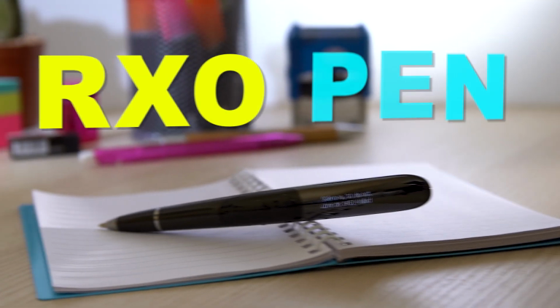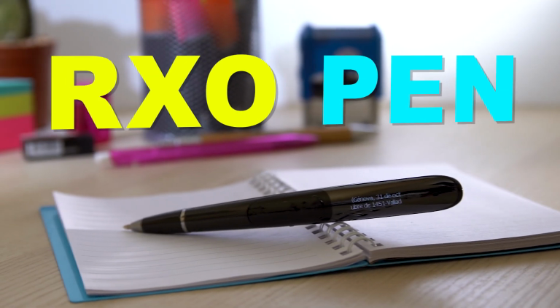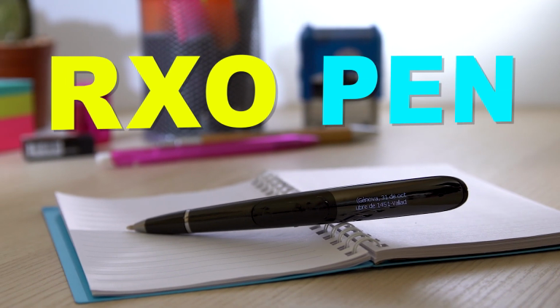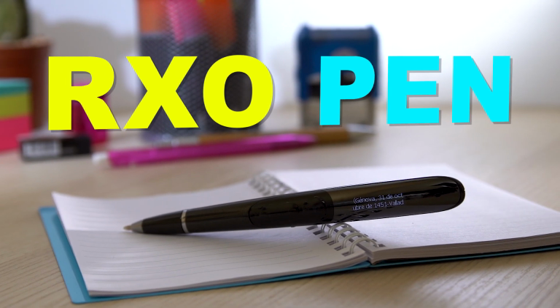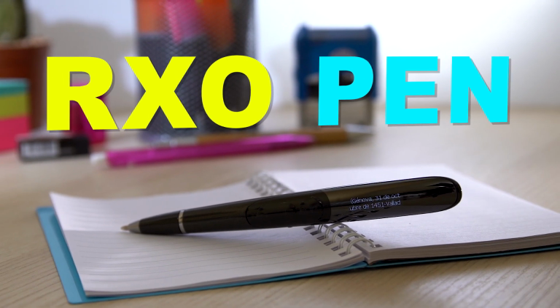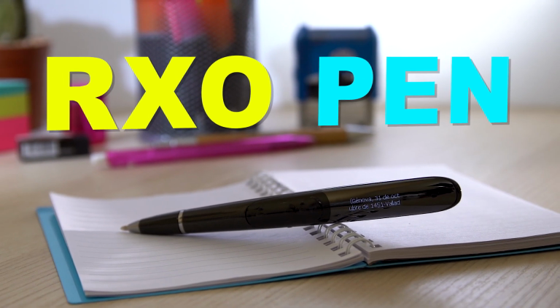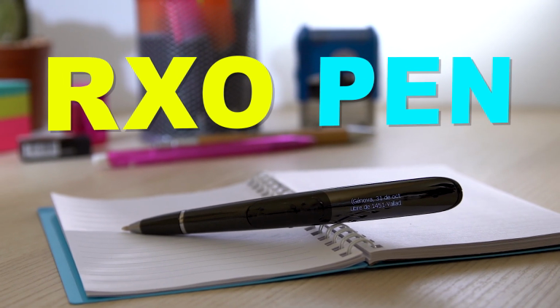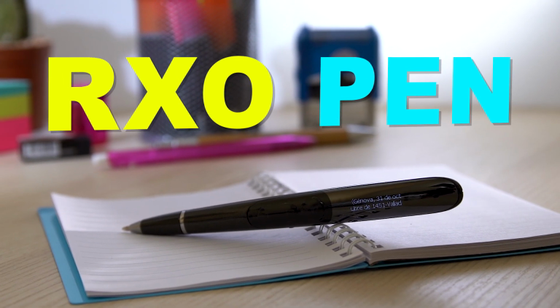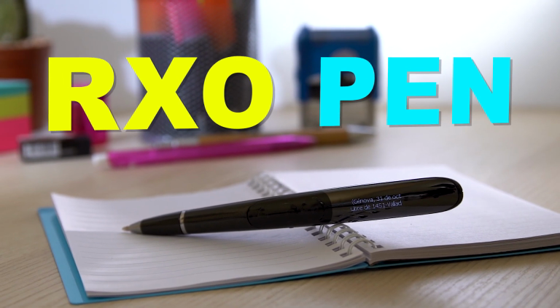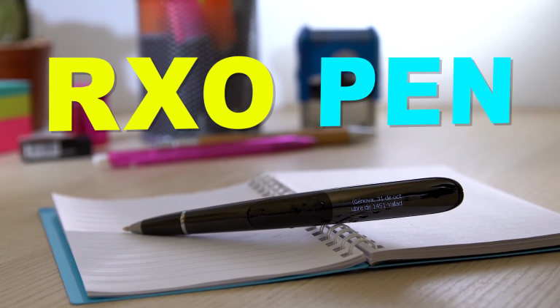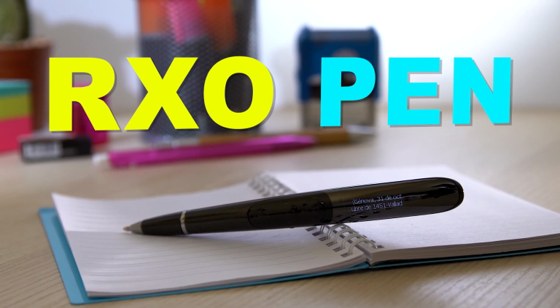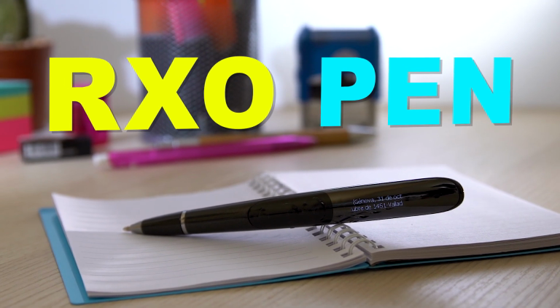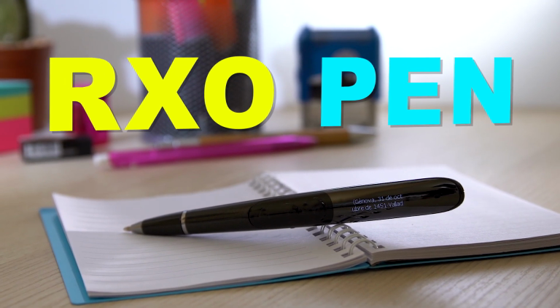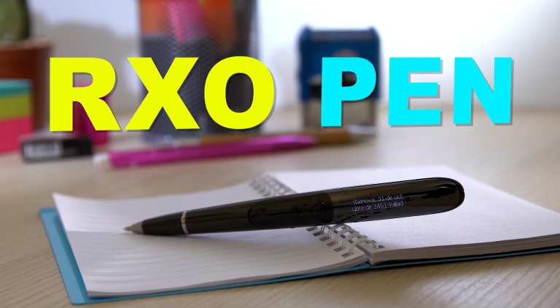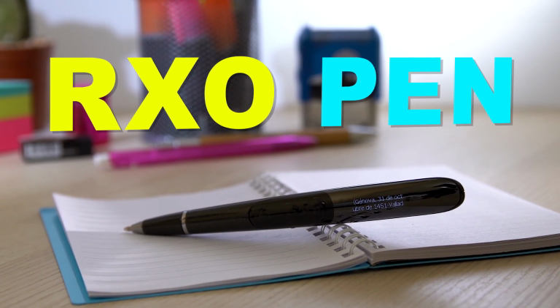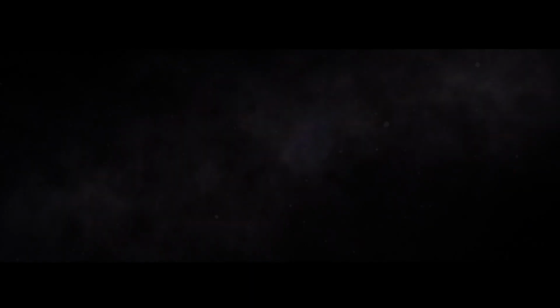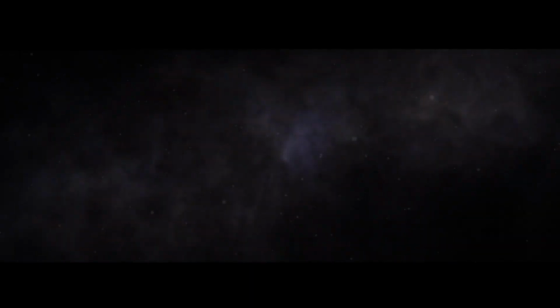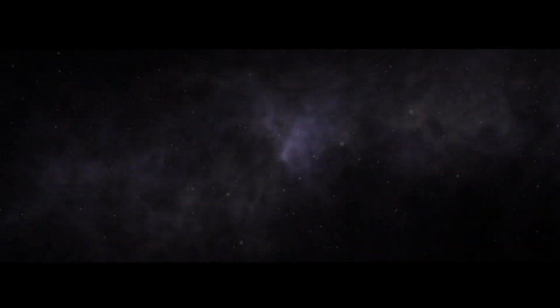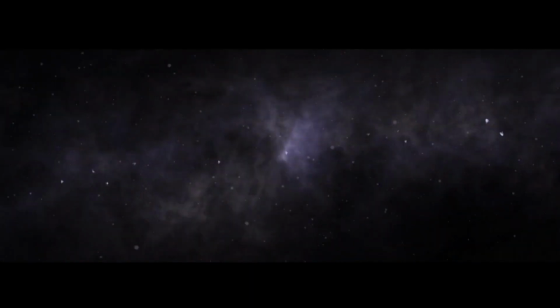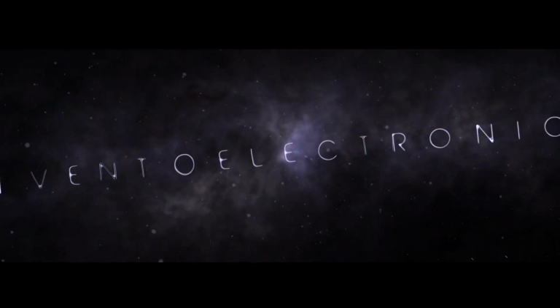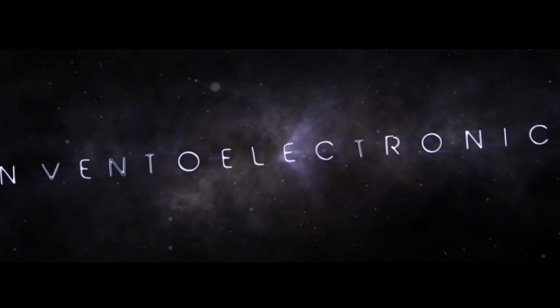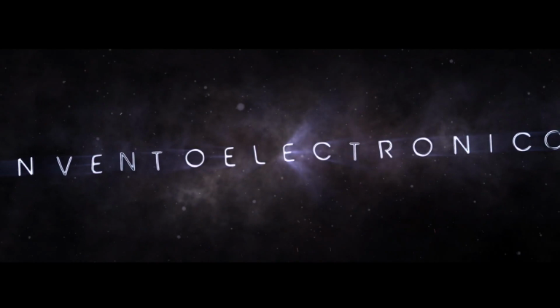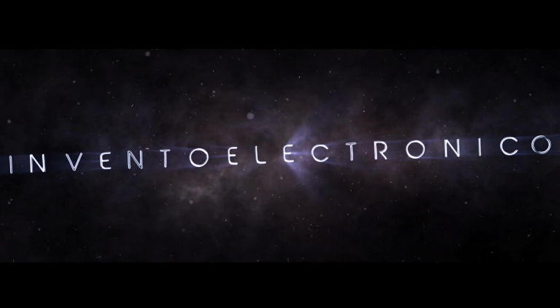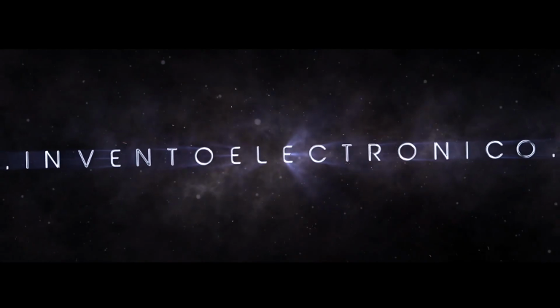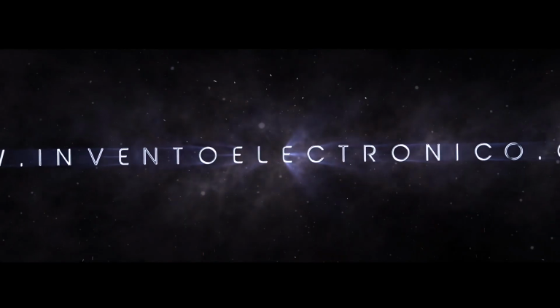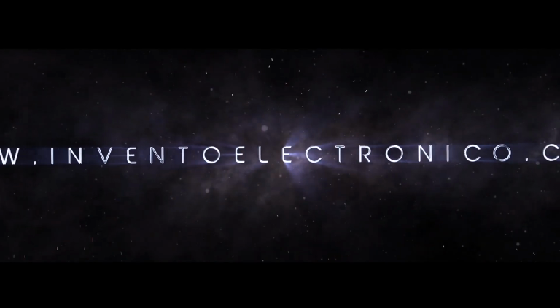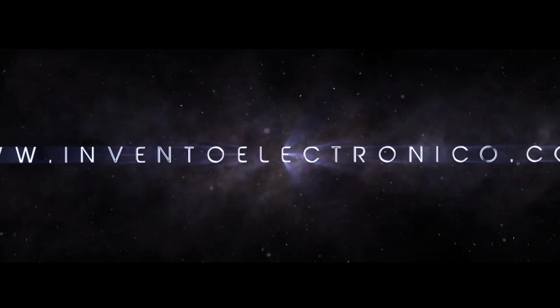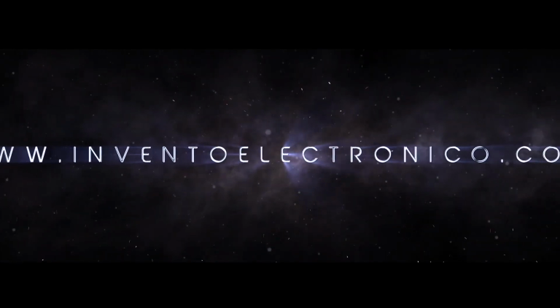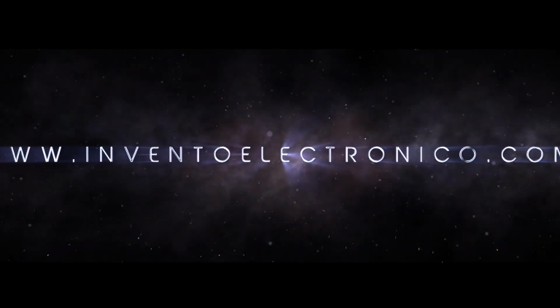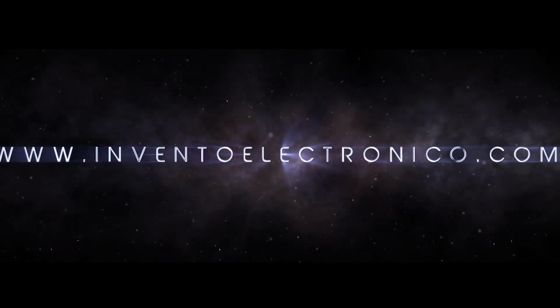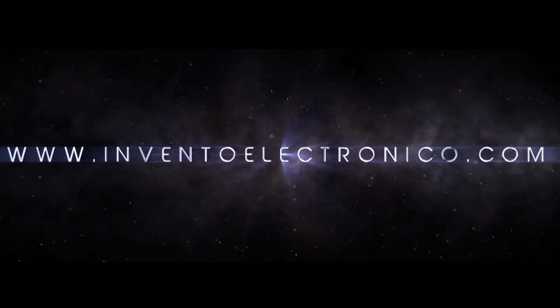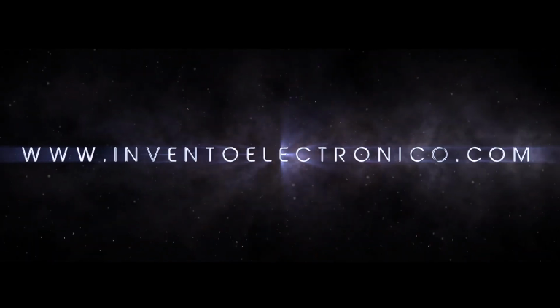RxO, the world's best student pen. Get yours now at InventoElectronico.com.